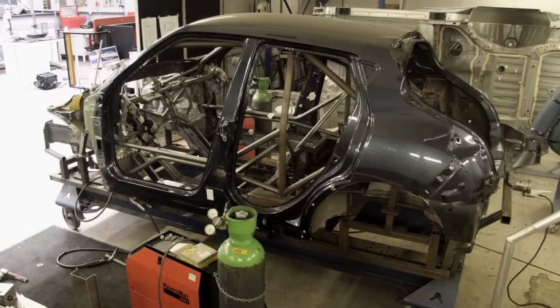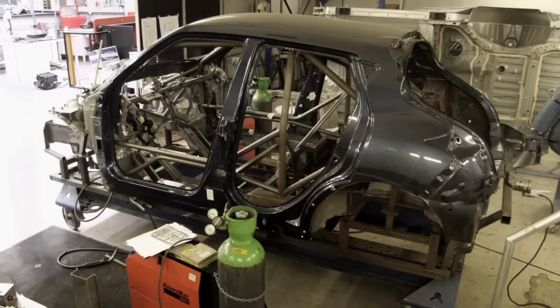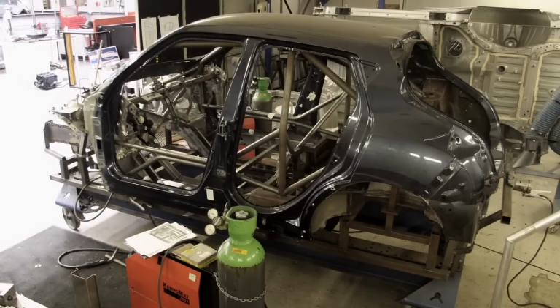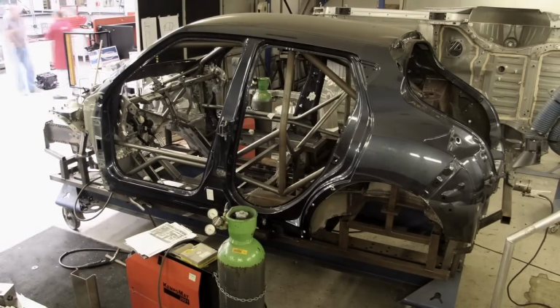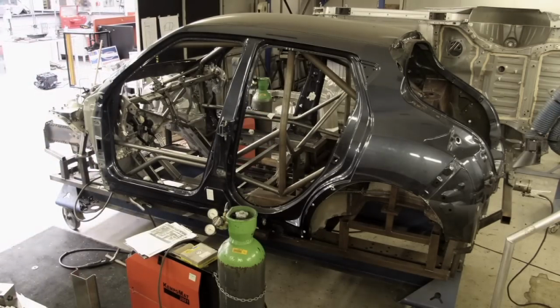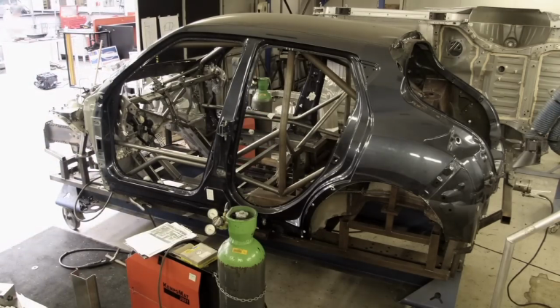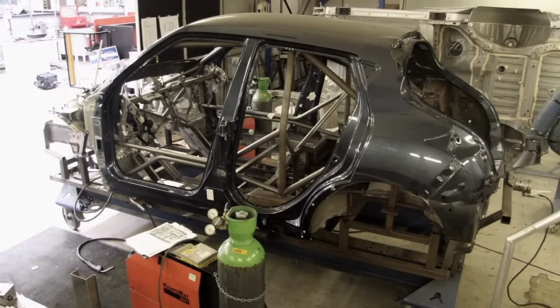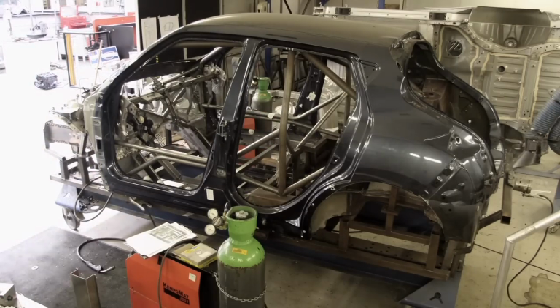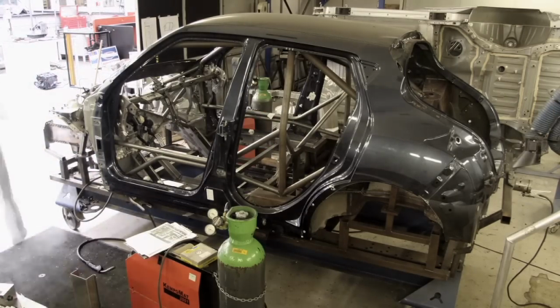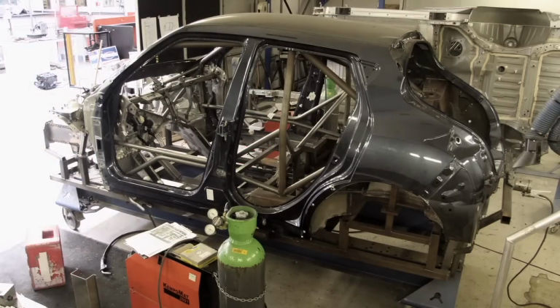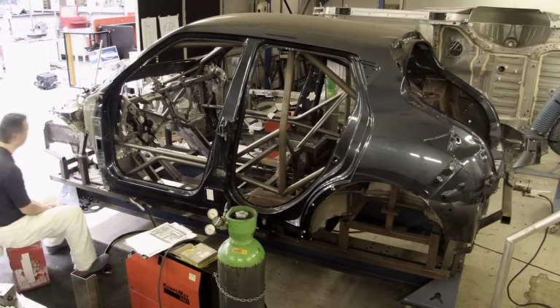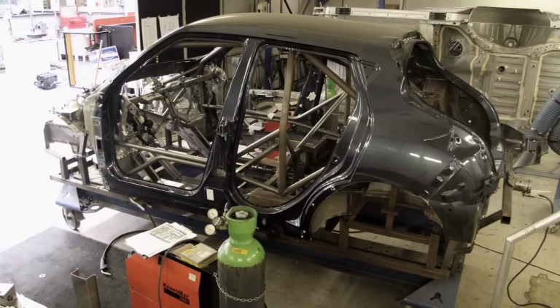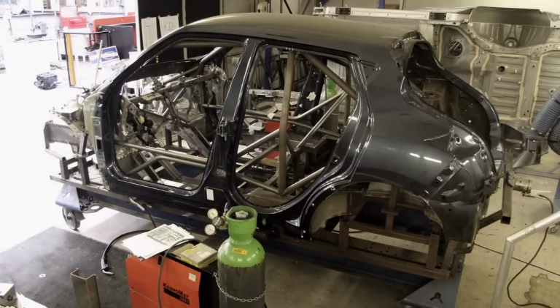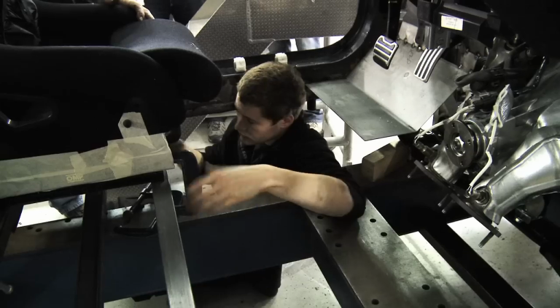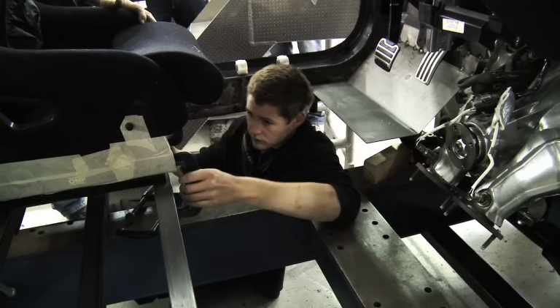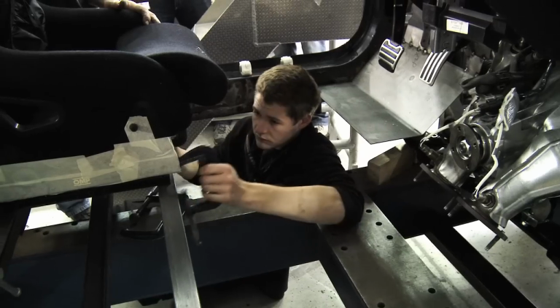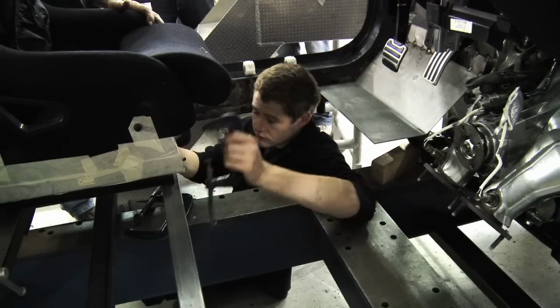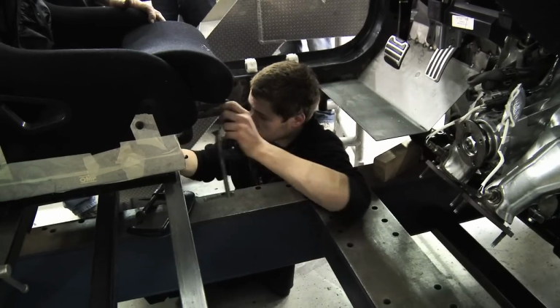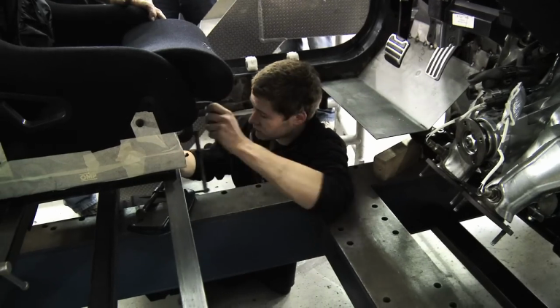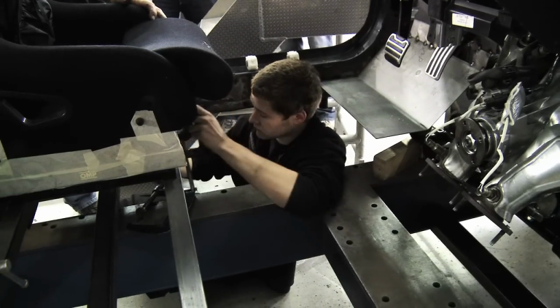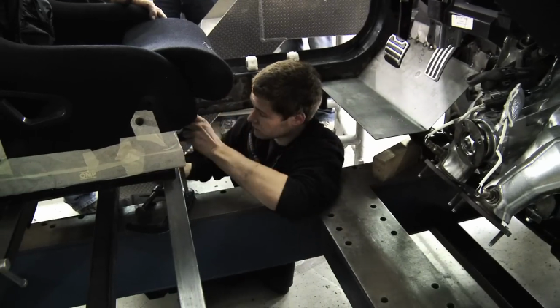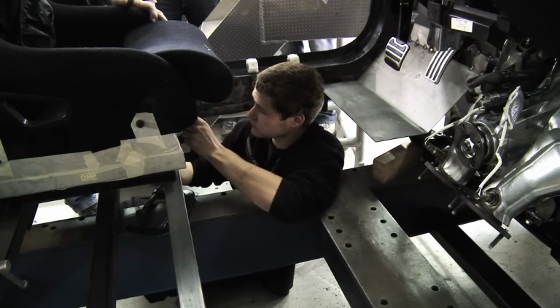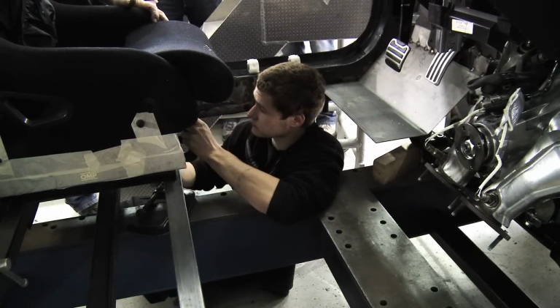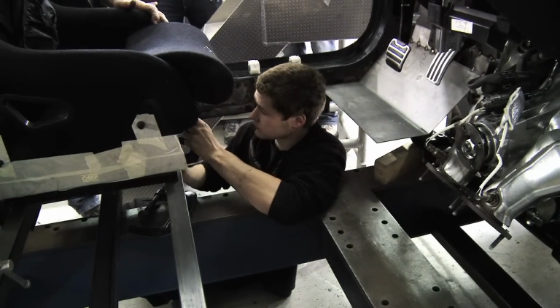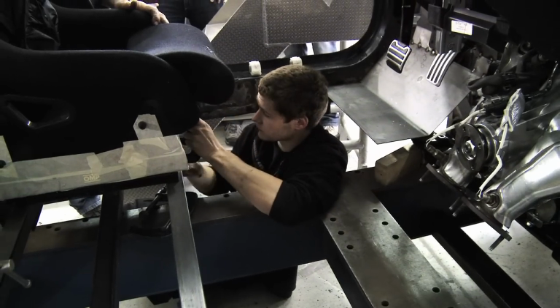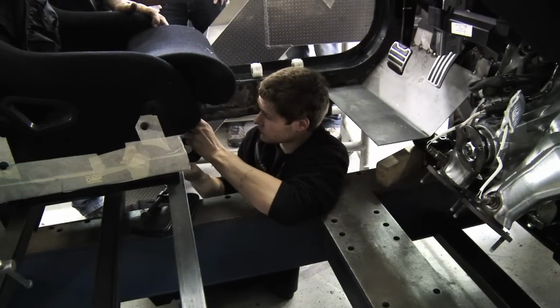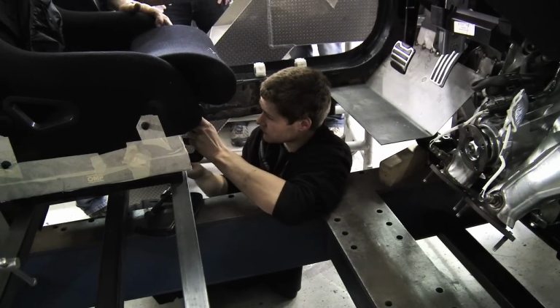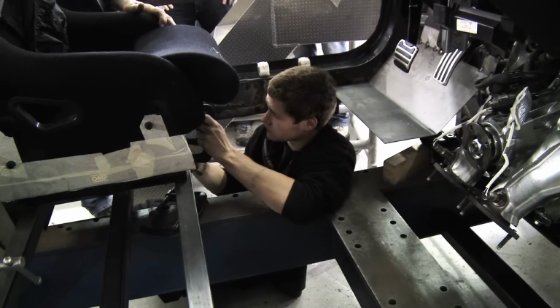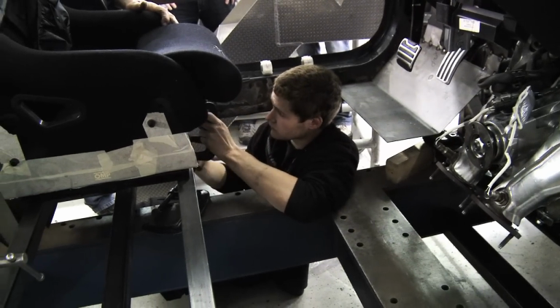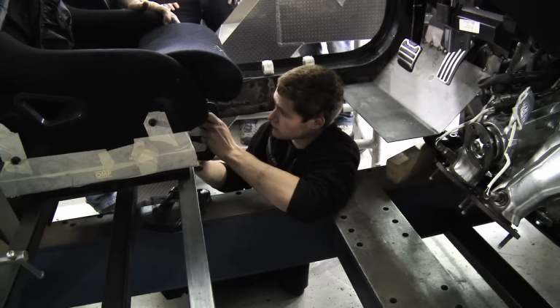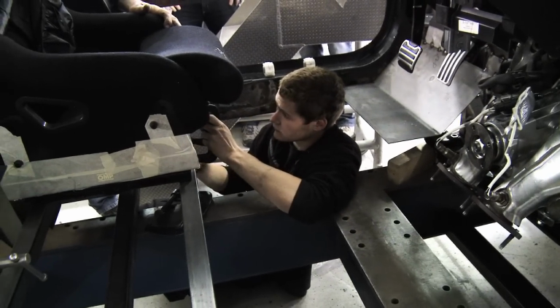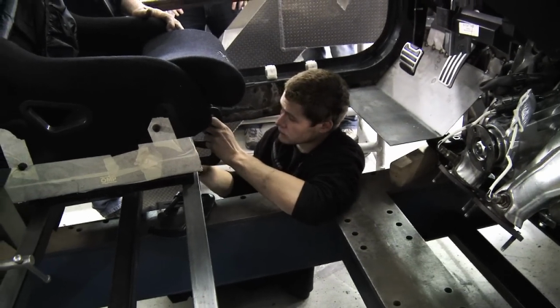Because we're going to be removing the entire floor pan, we're literally going to be building it from the ground up.